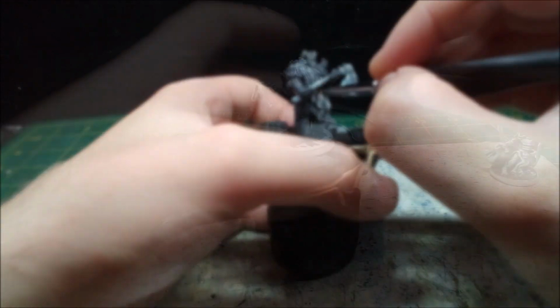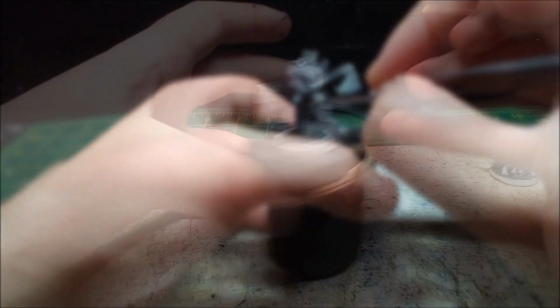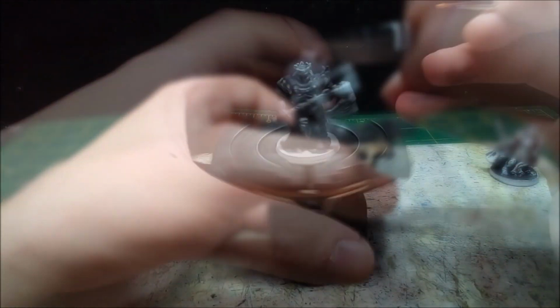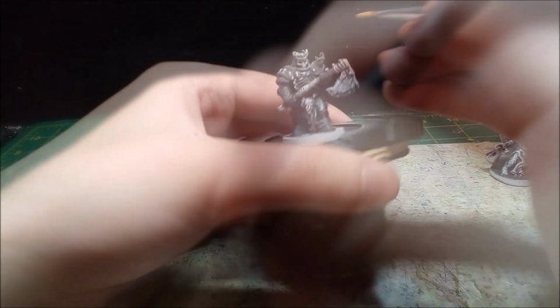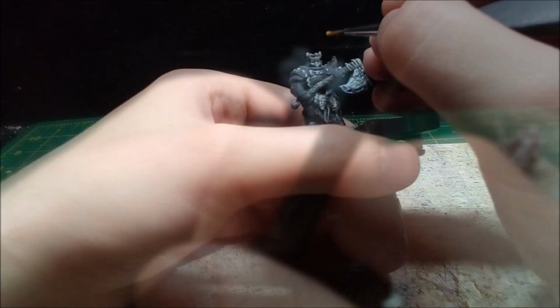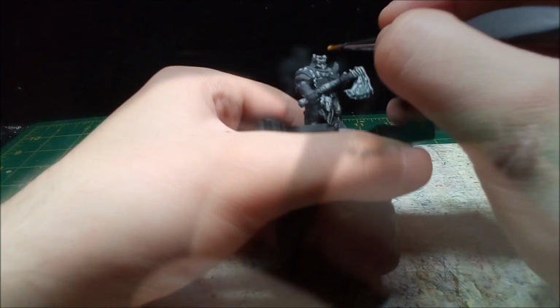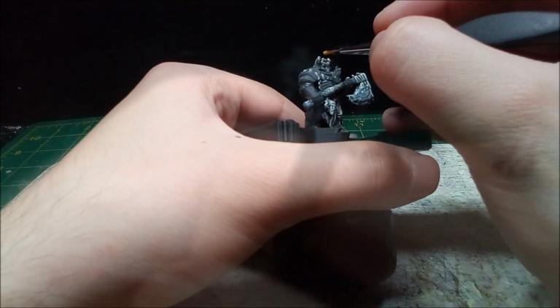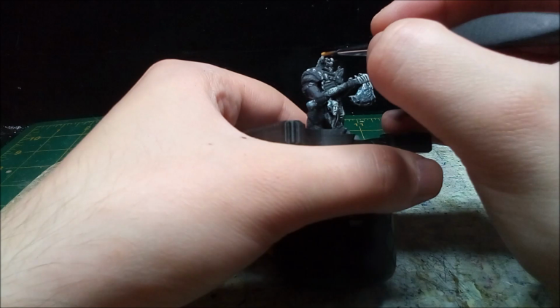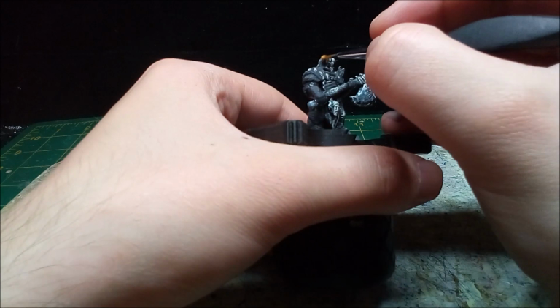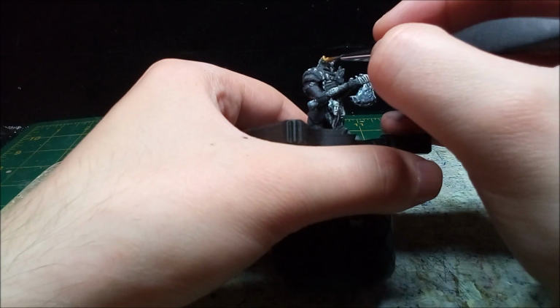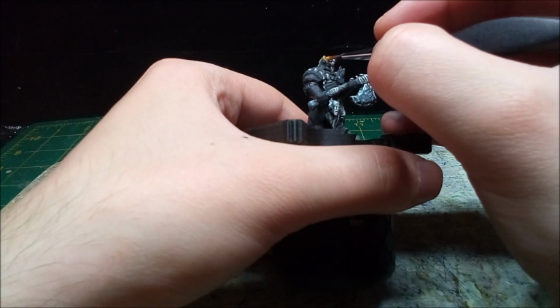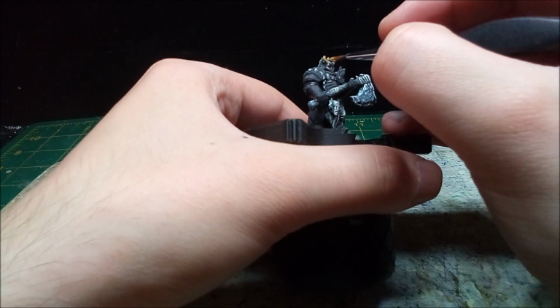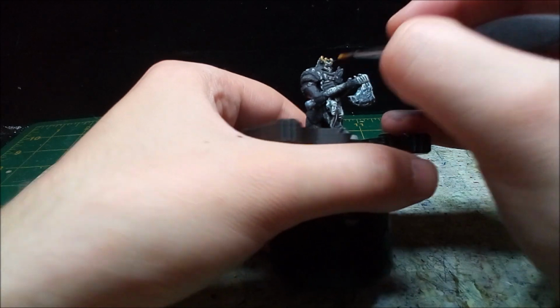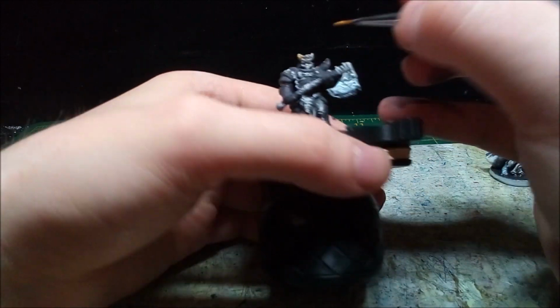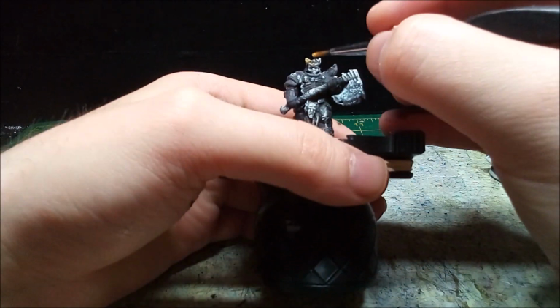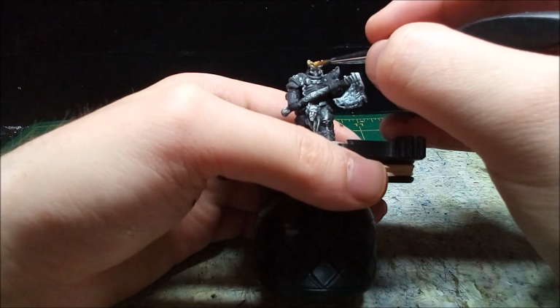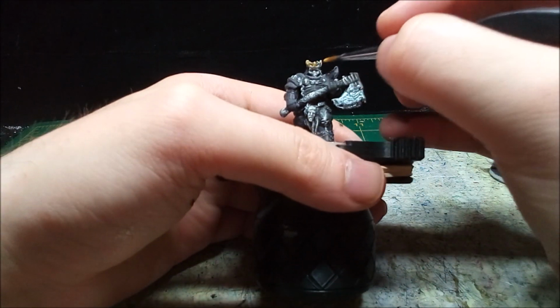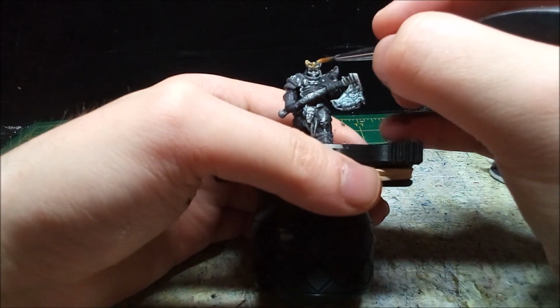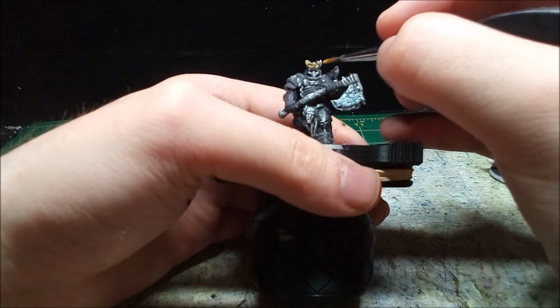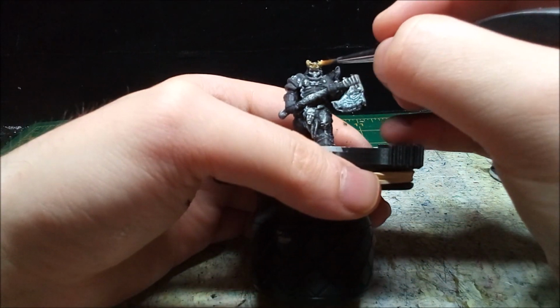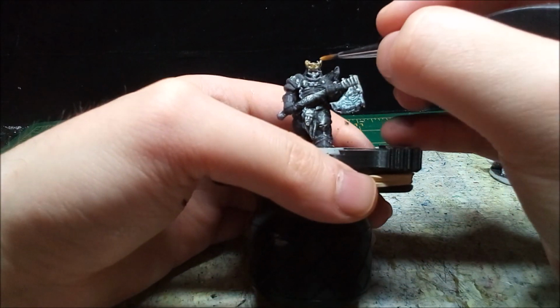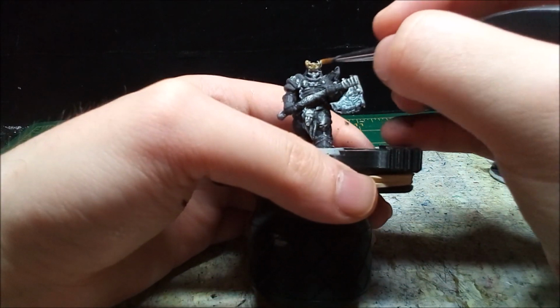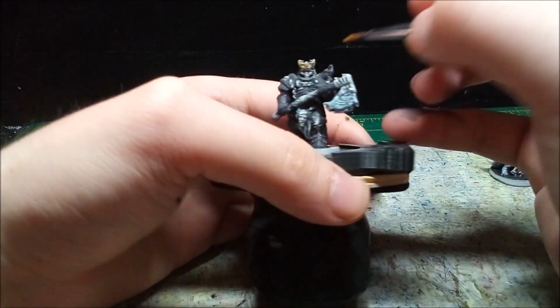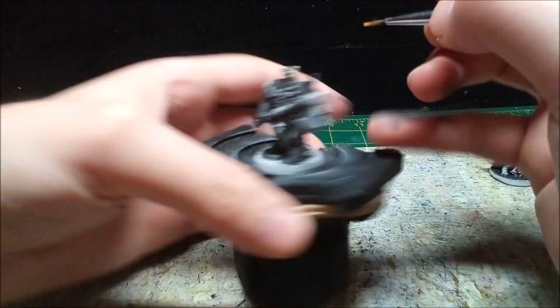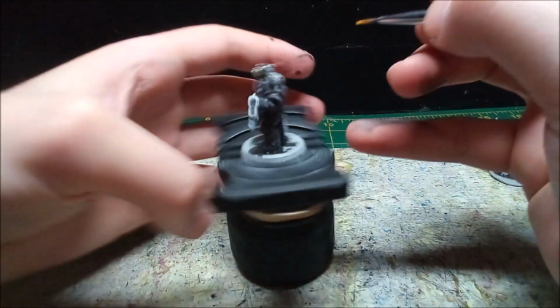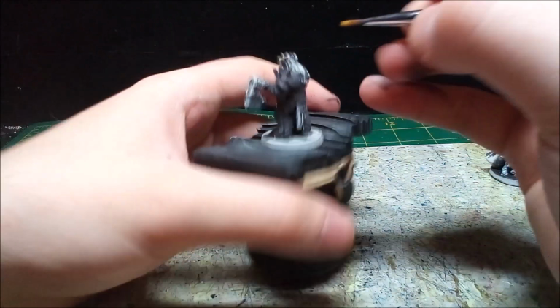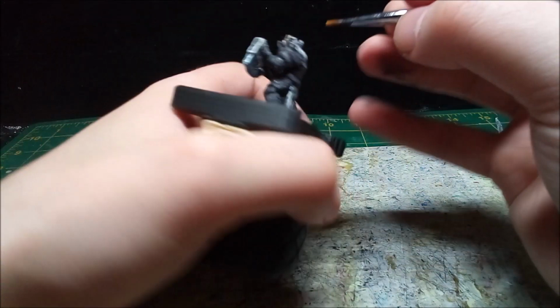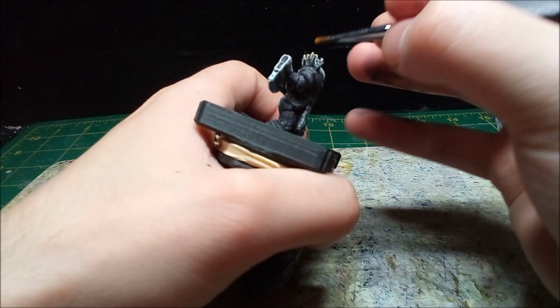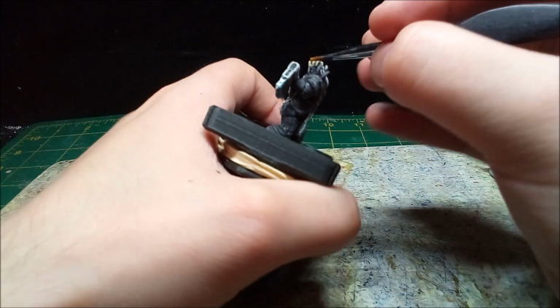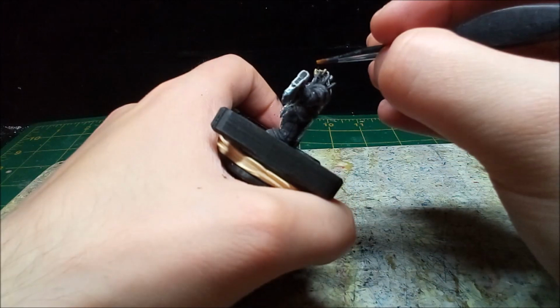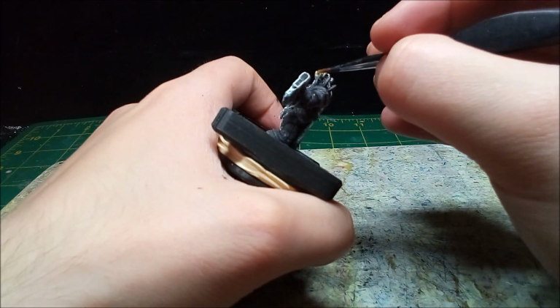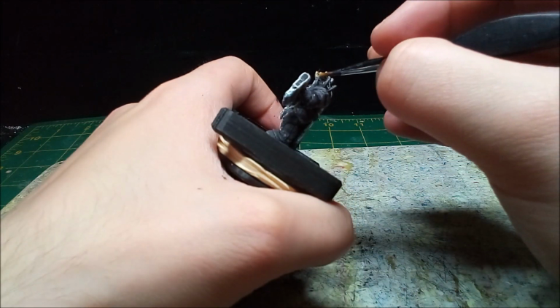A couple of details are painted gold, like the back of the axe and the crown. I always find dark undercoats work very nicely for gold.